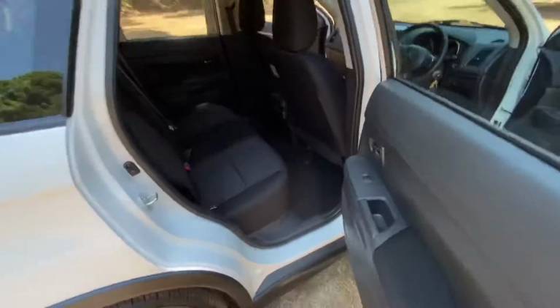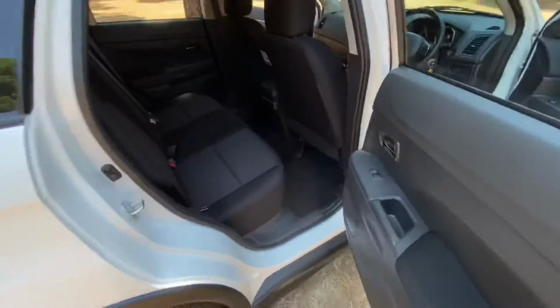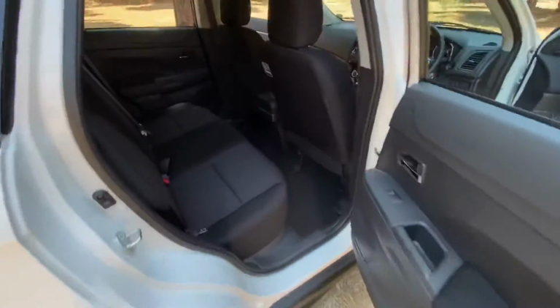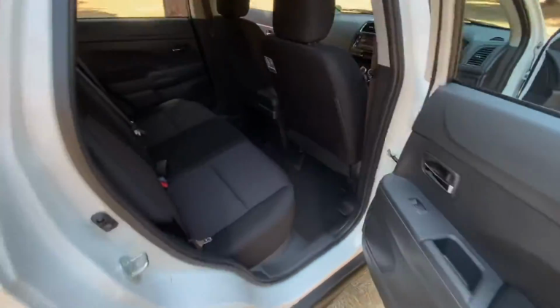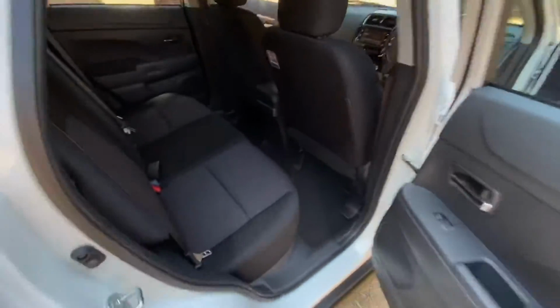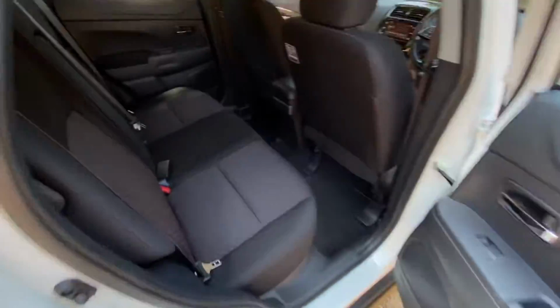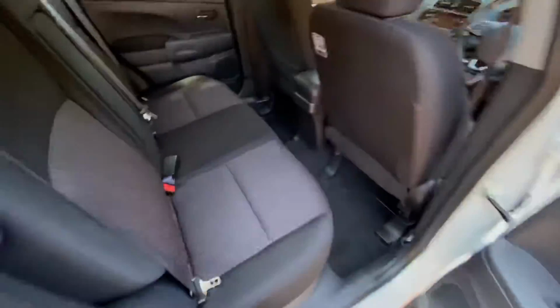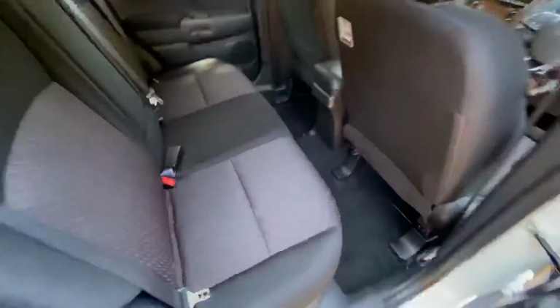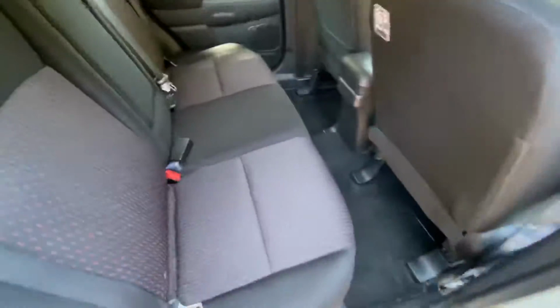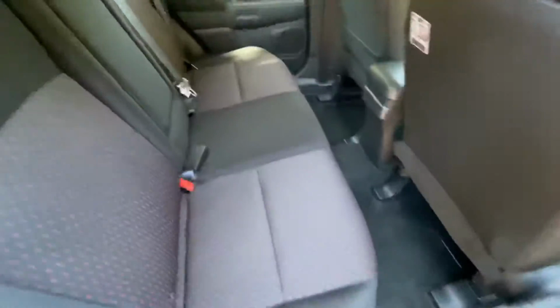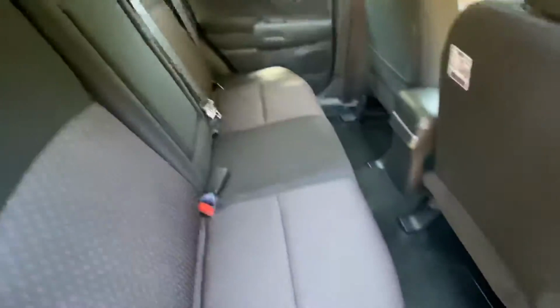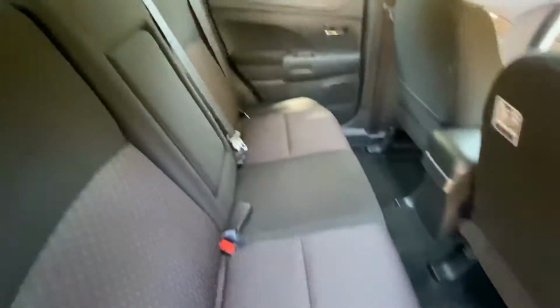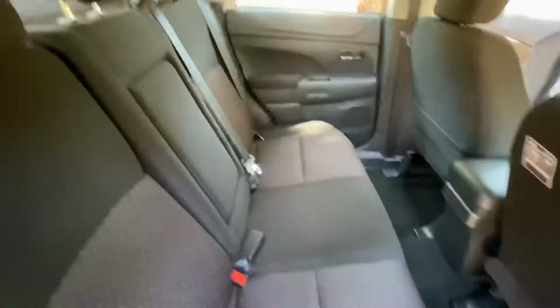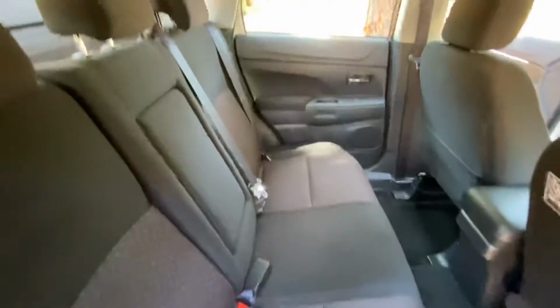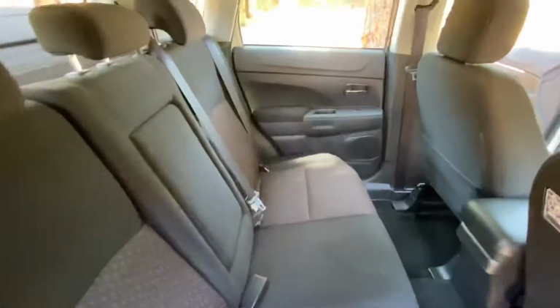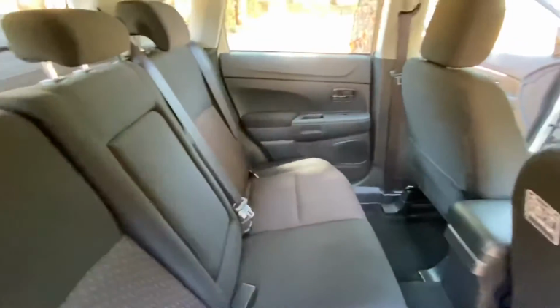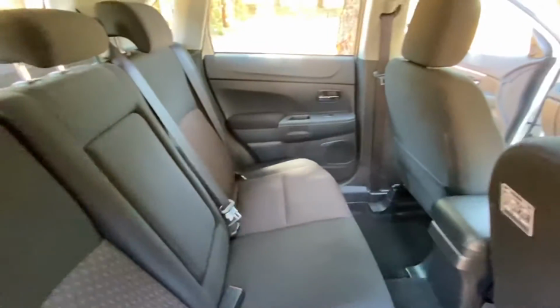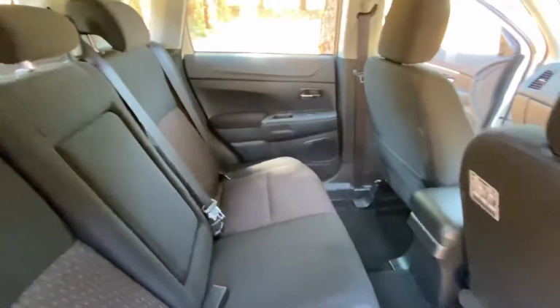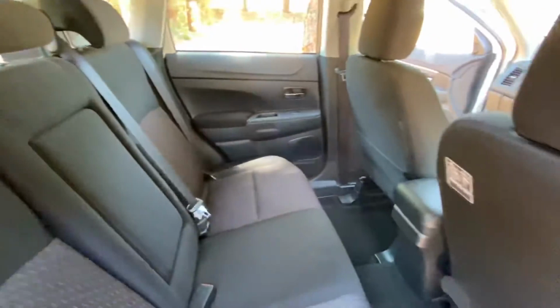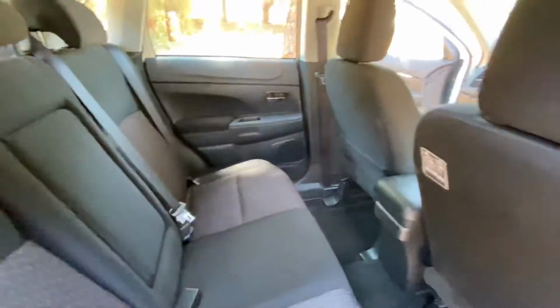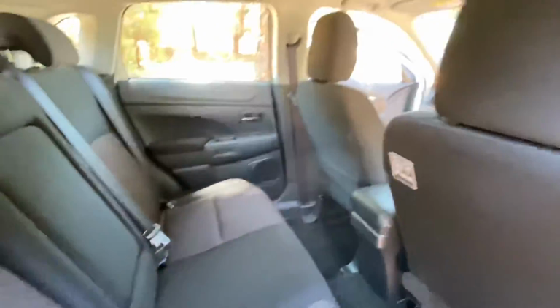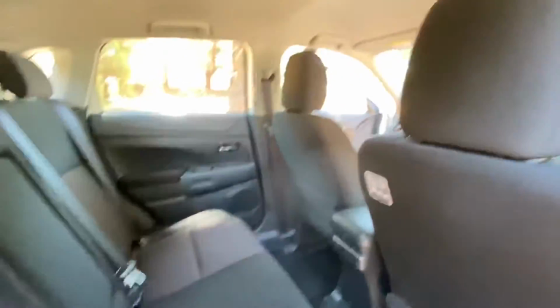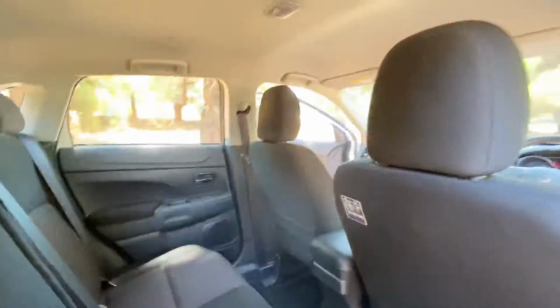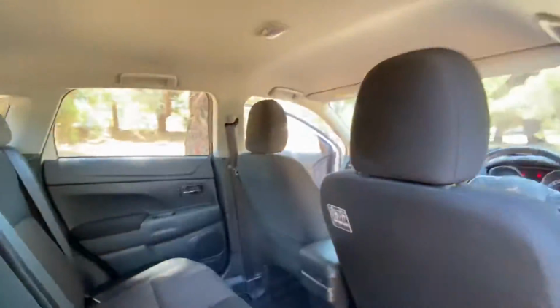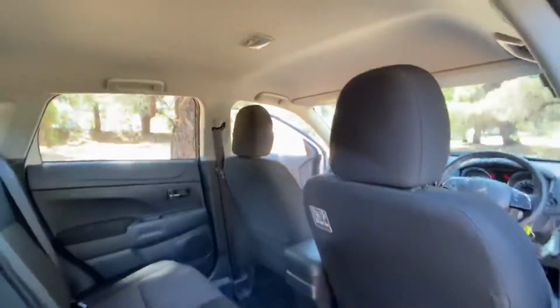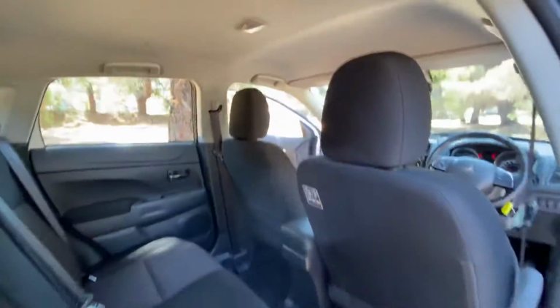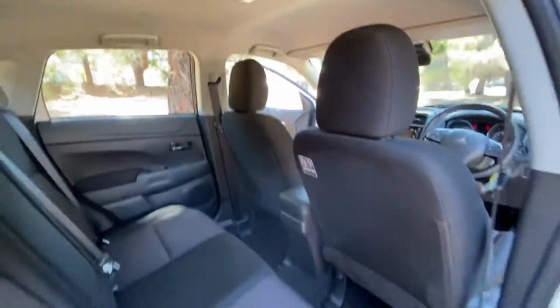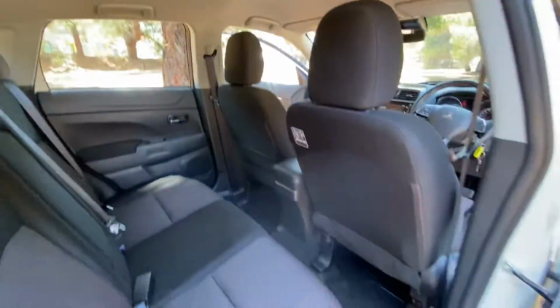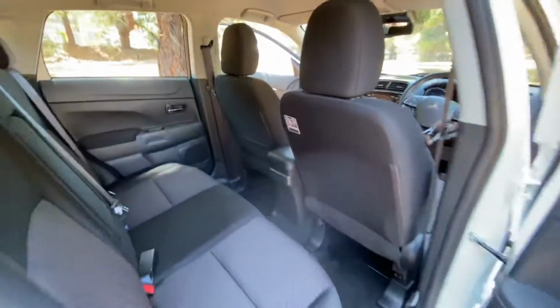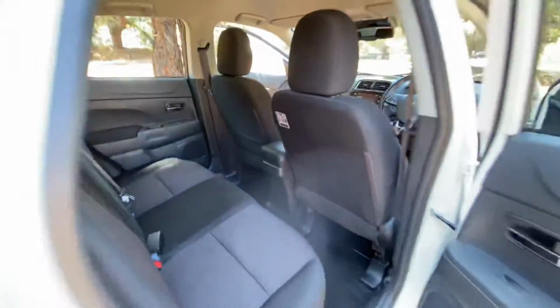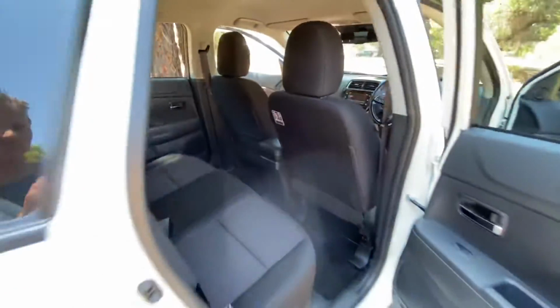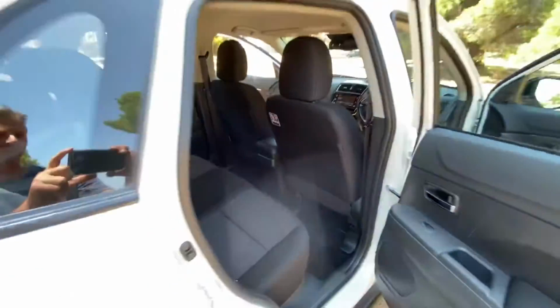Loads of space in the back, again immaculate, very comfortable. Loads of space.